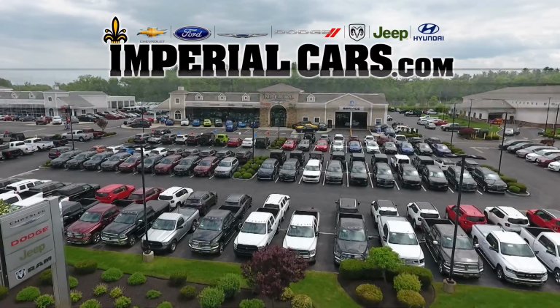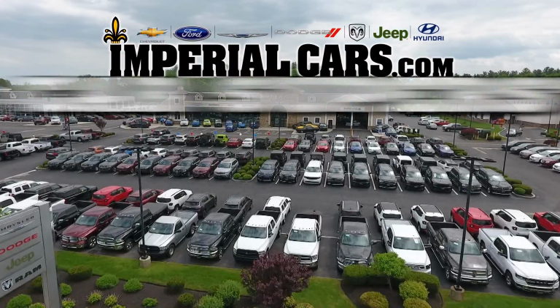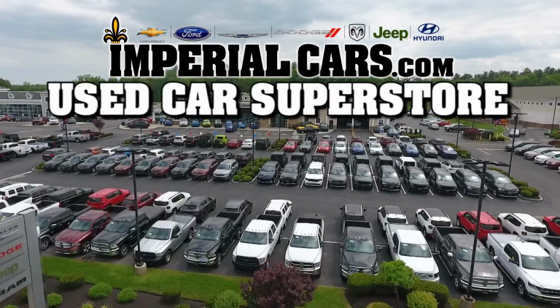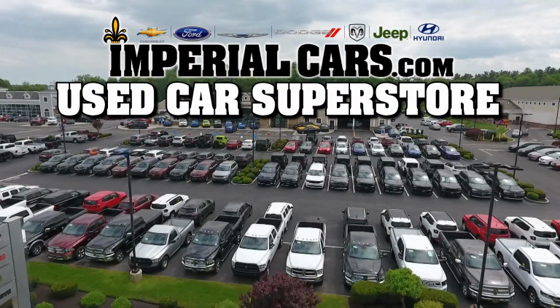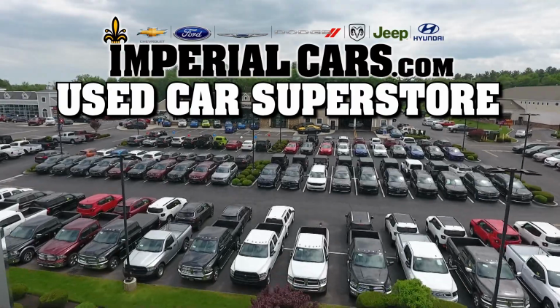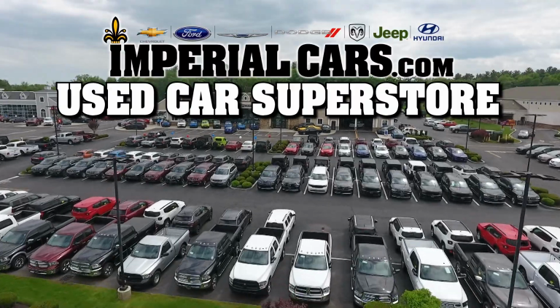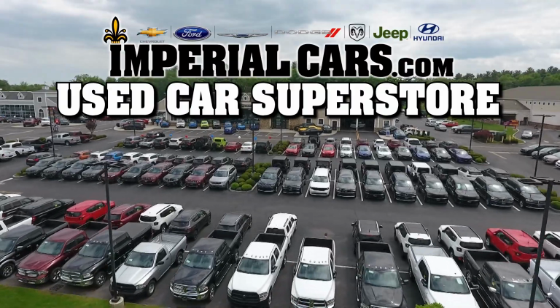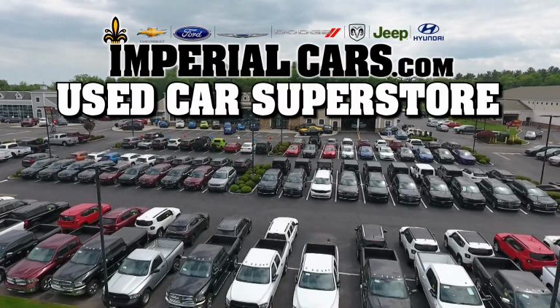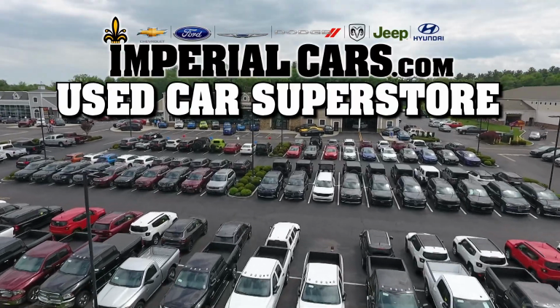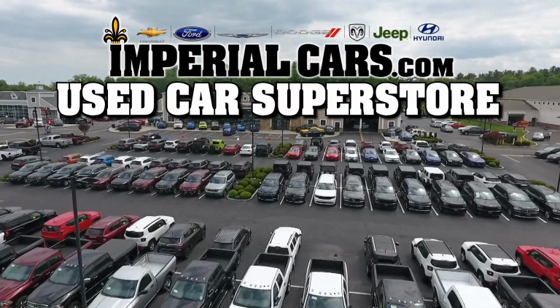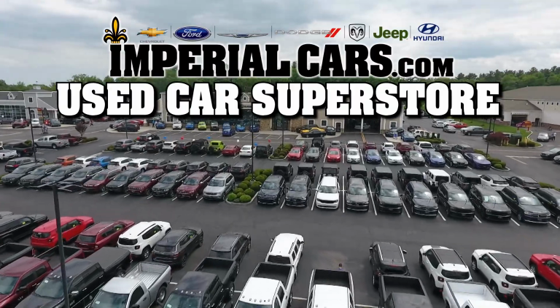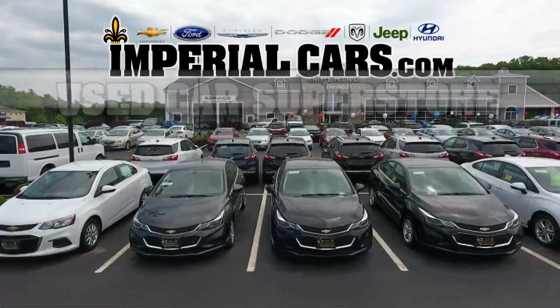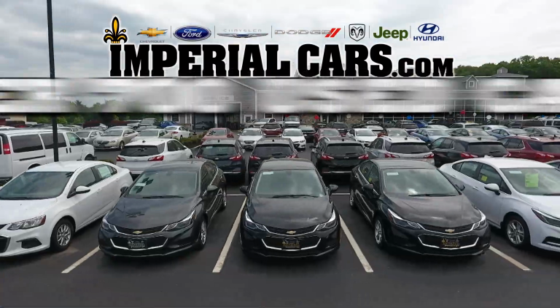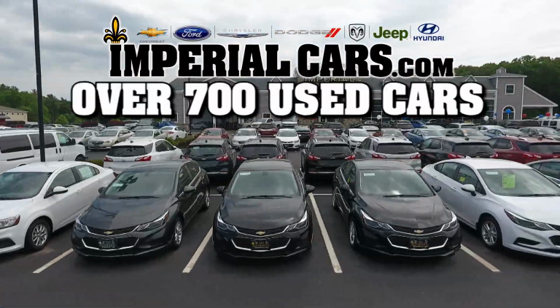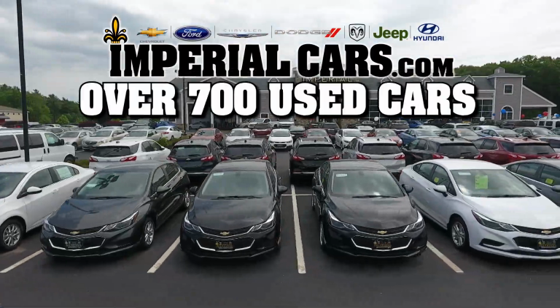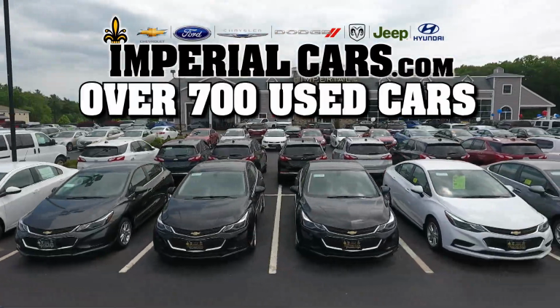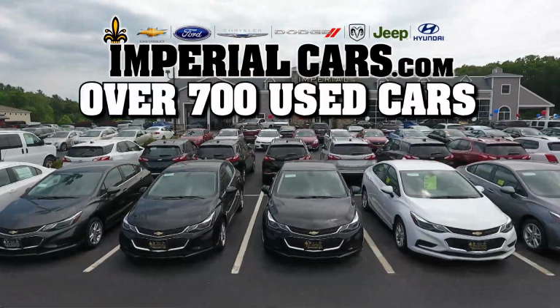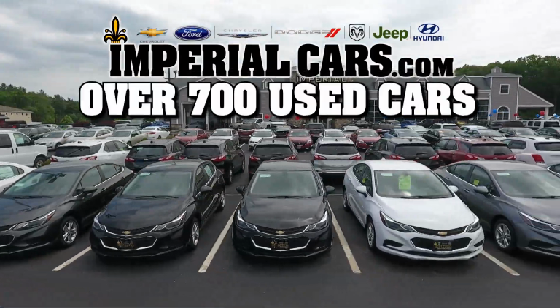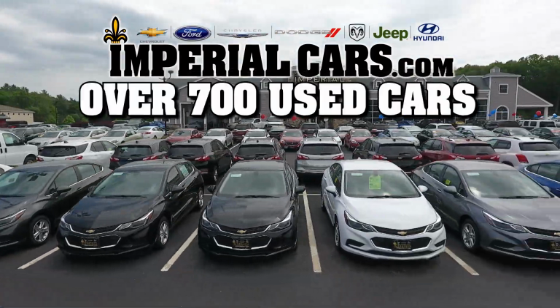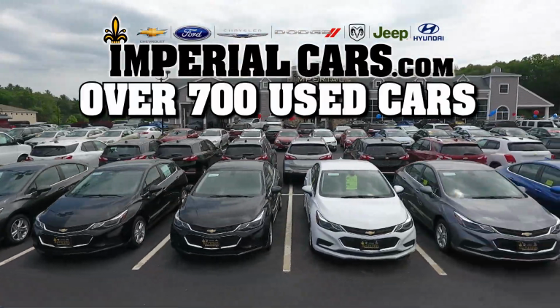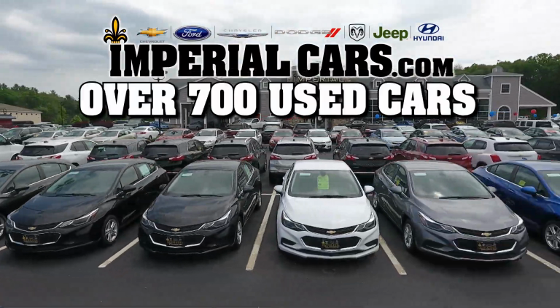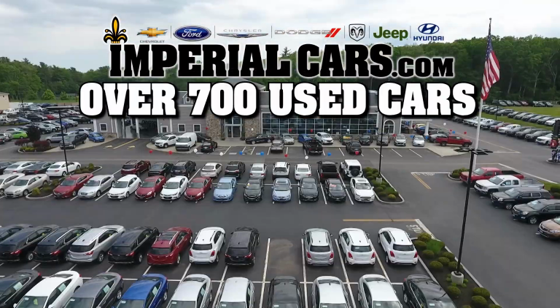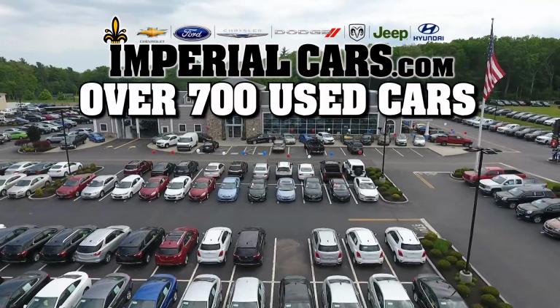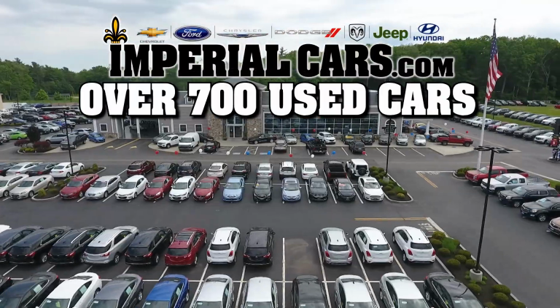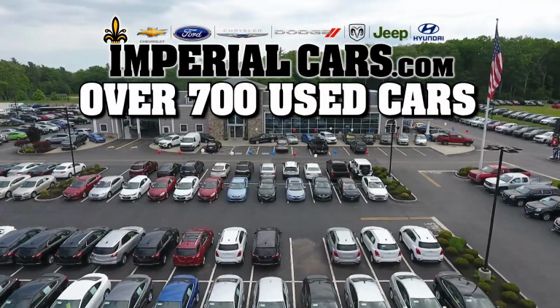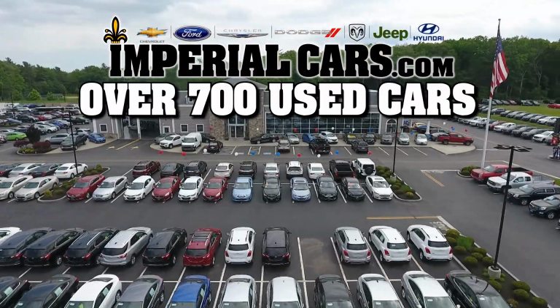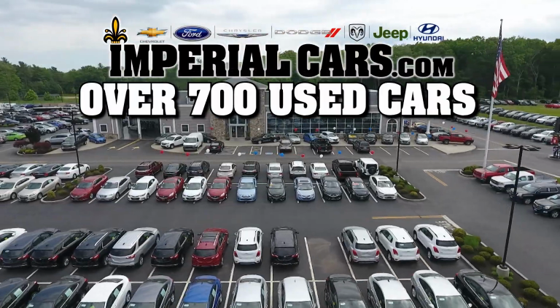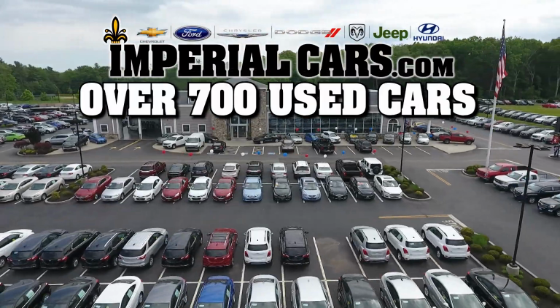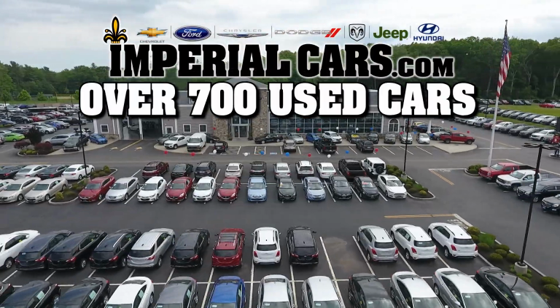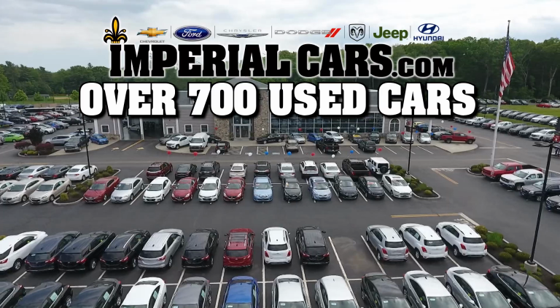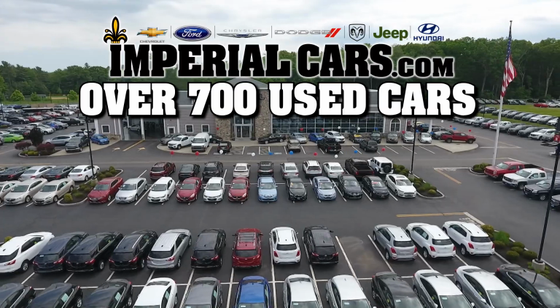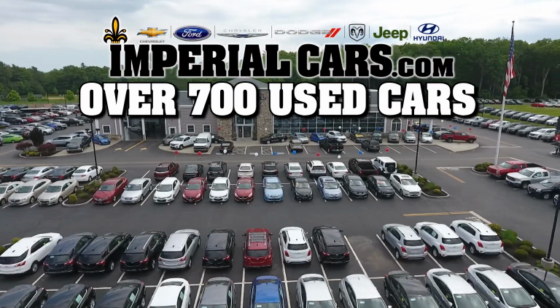Imperial Cars Used Car Superstore — over 700 used vehicles, one location. imperialcars.com.